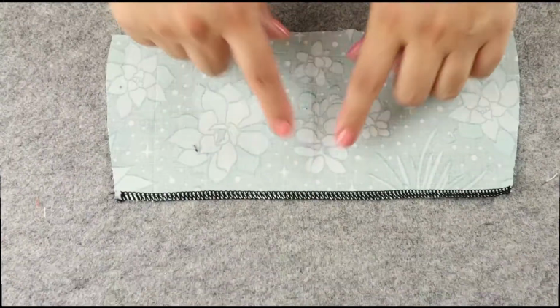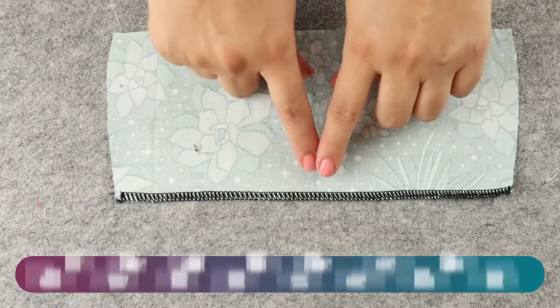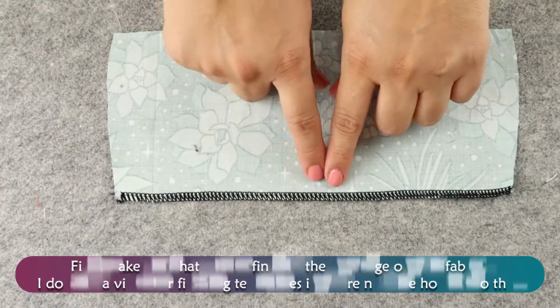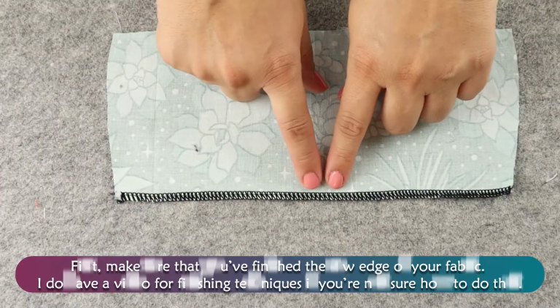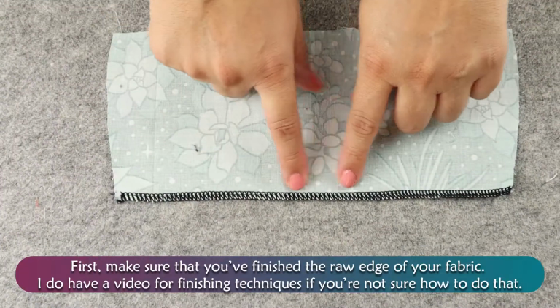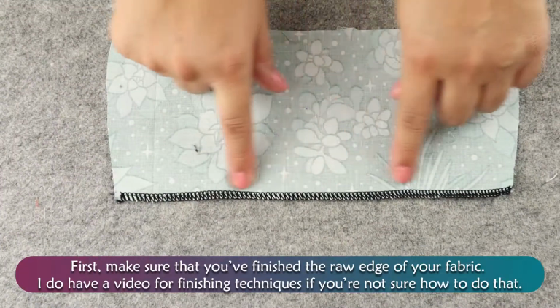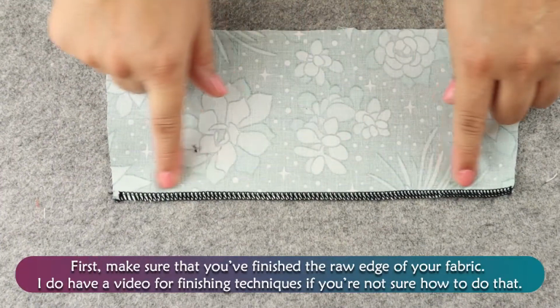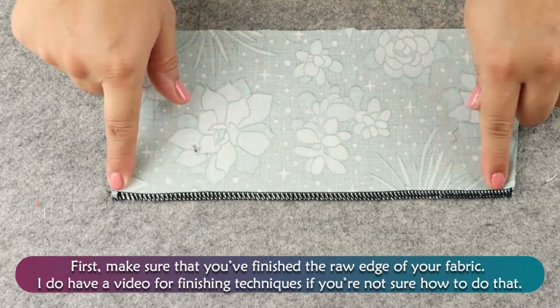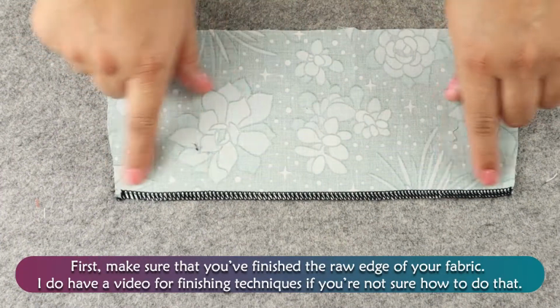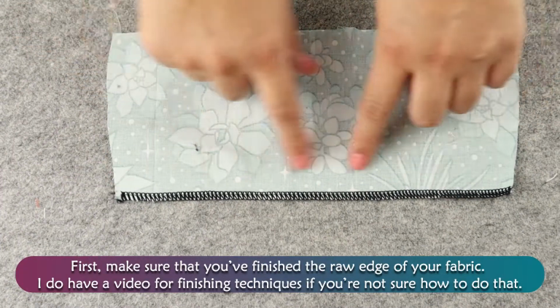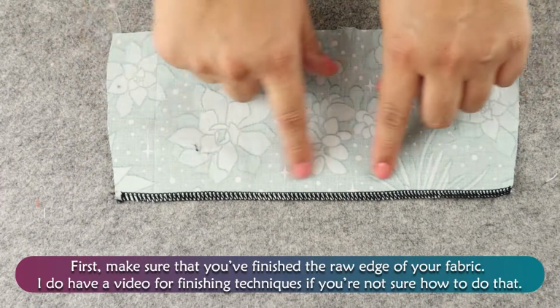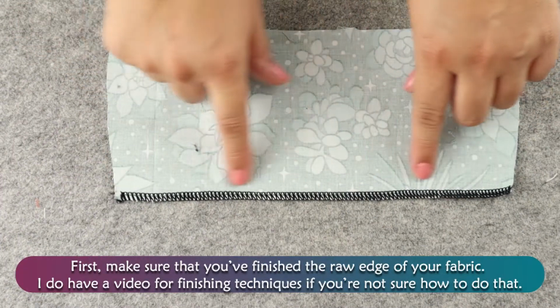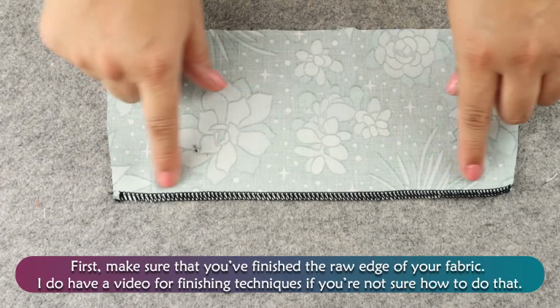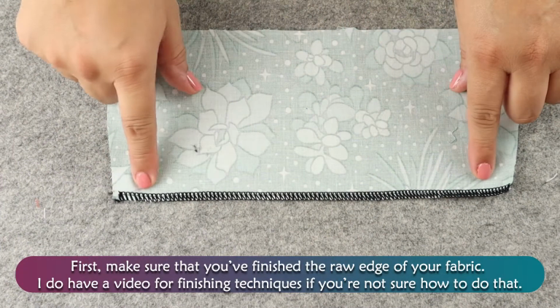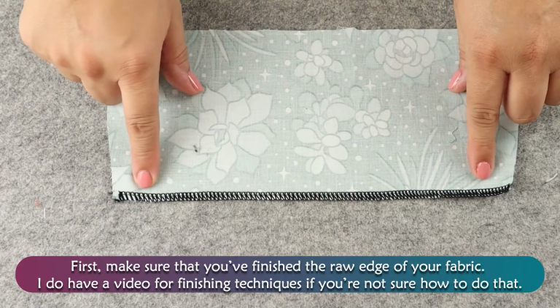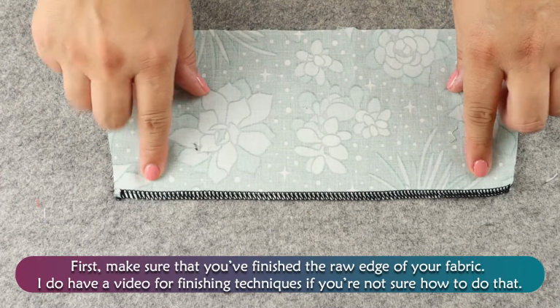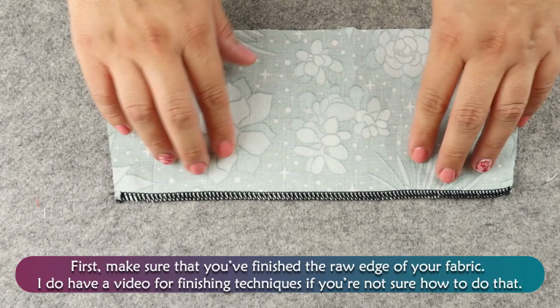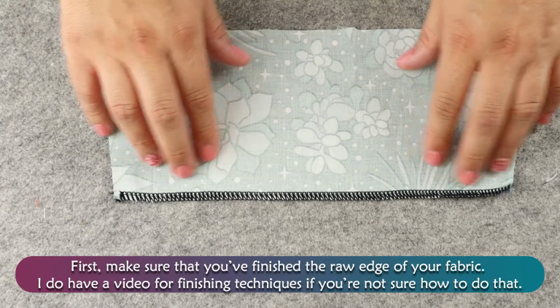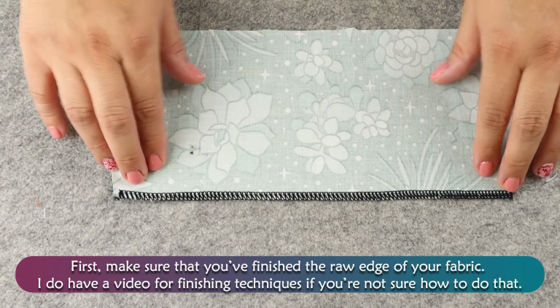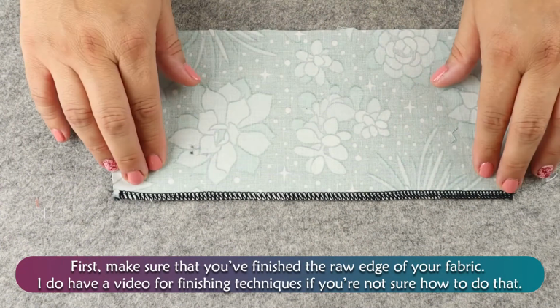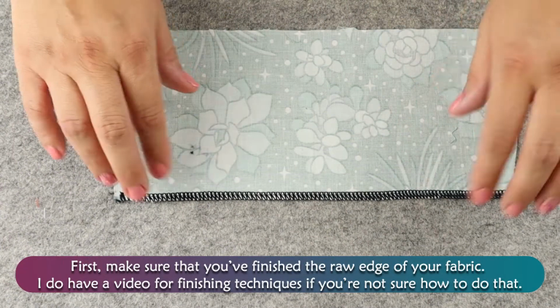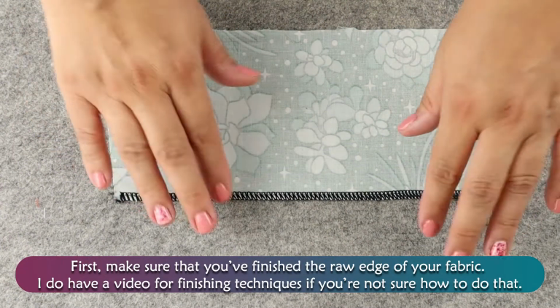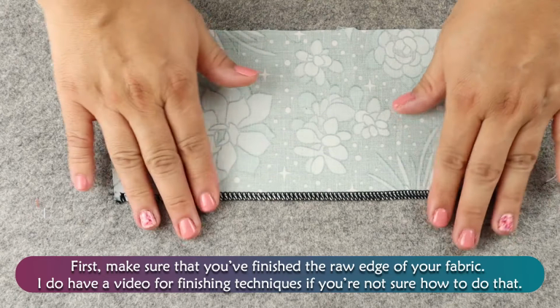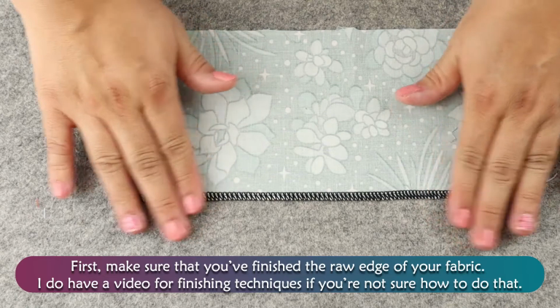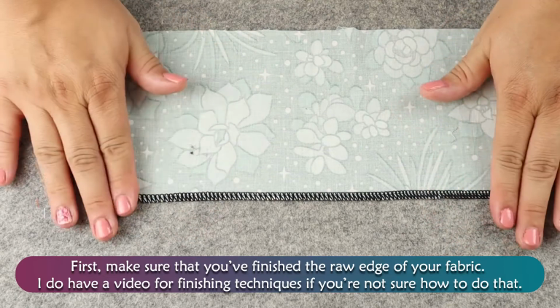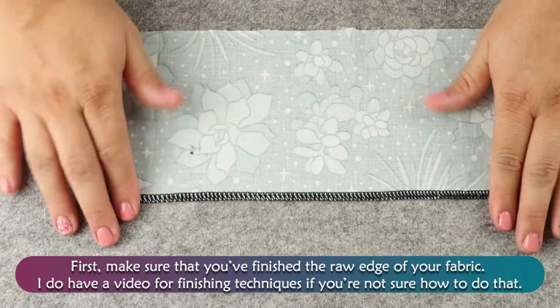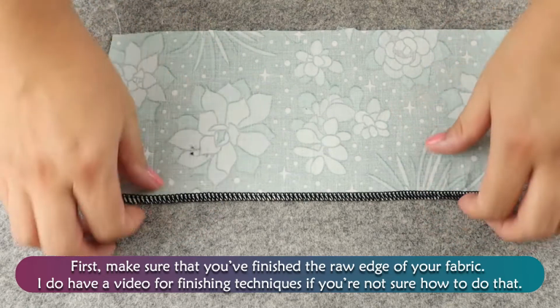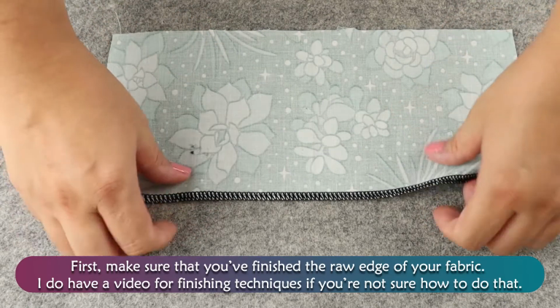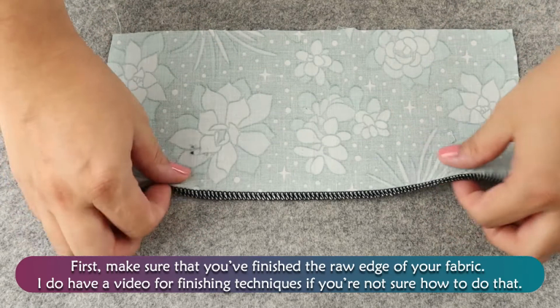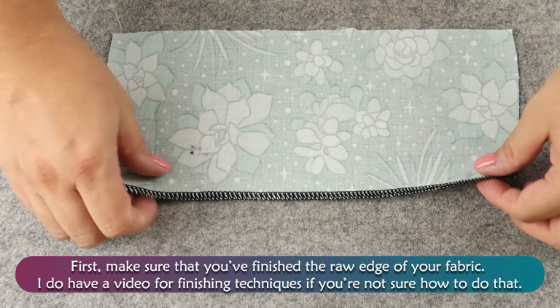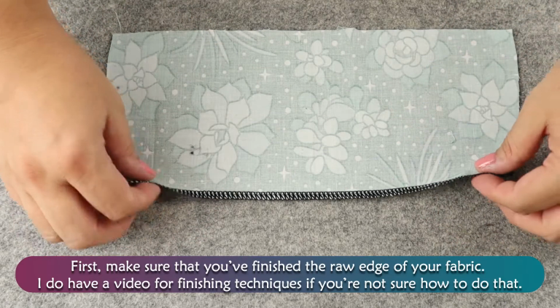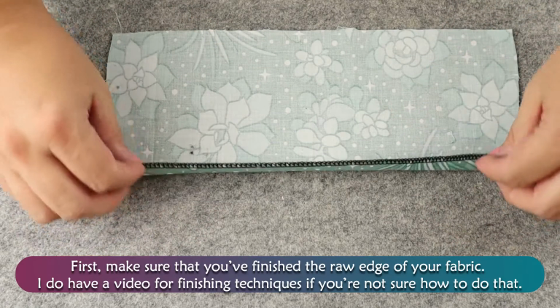First, make sure you finish the raw edge of your fabric. I do have a video for finishing techniques if you're not sure how to do that.